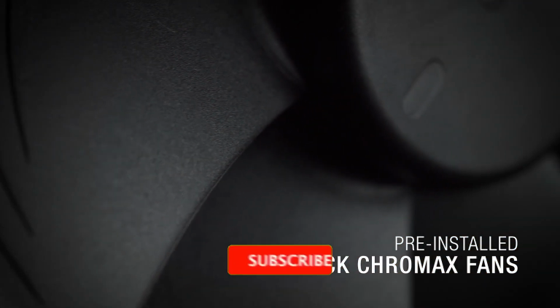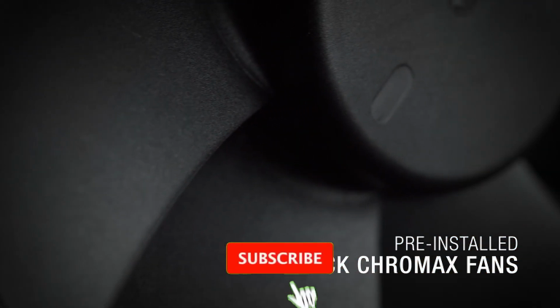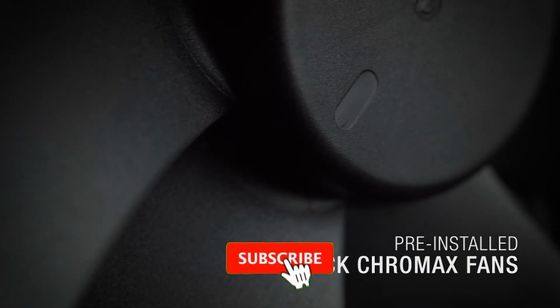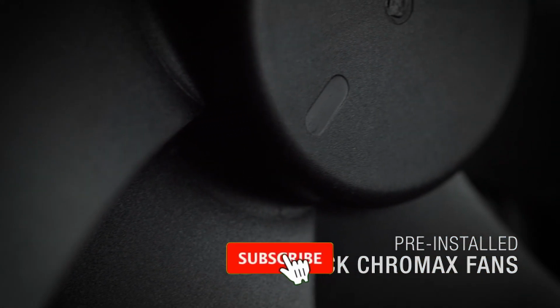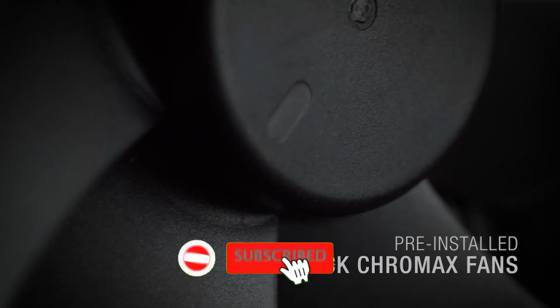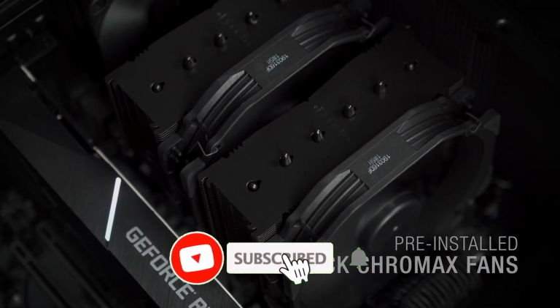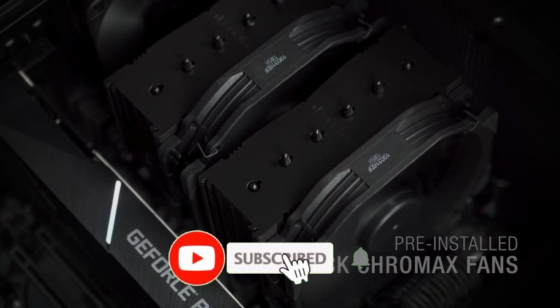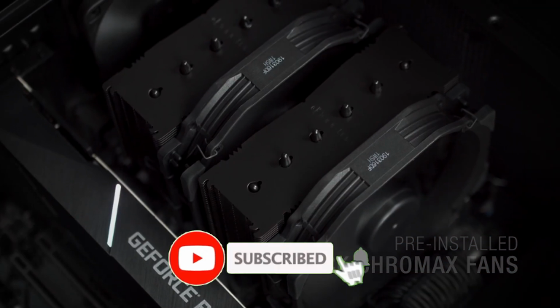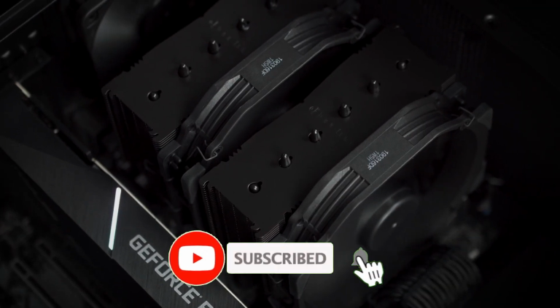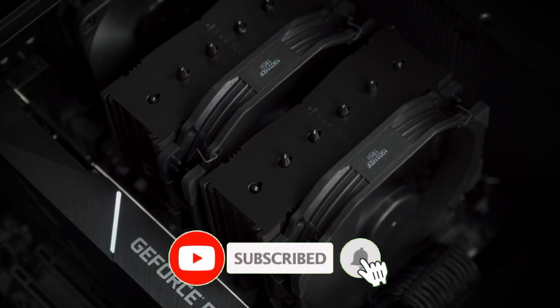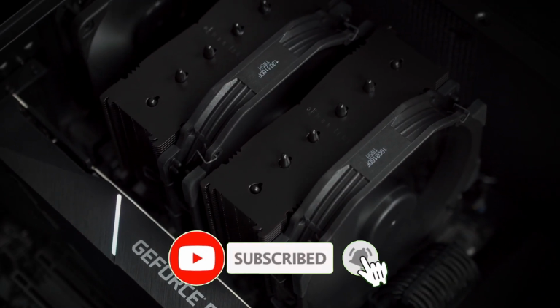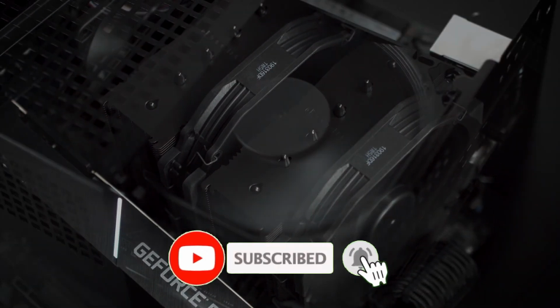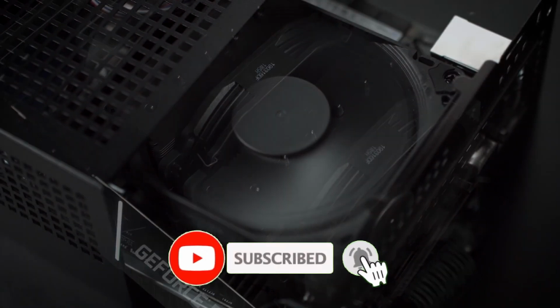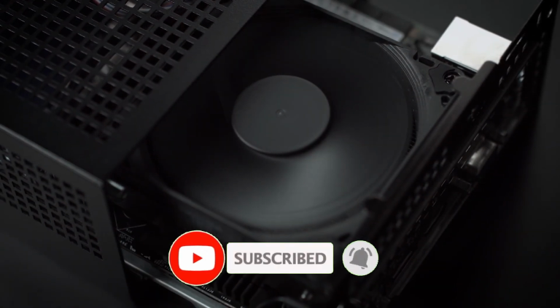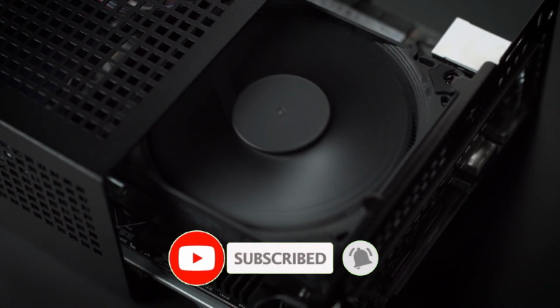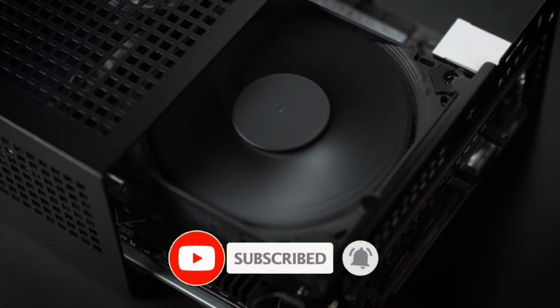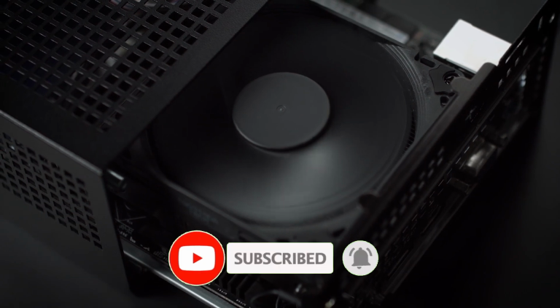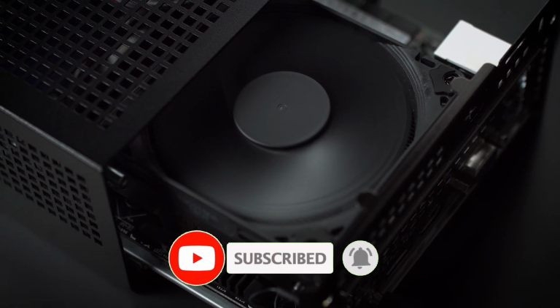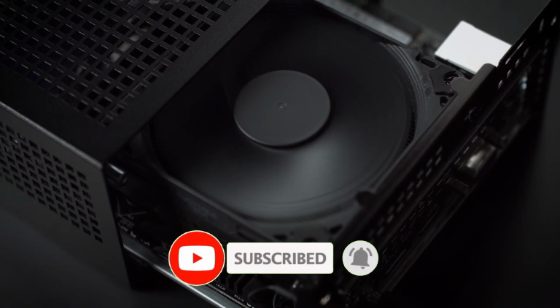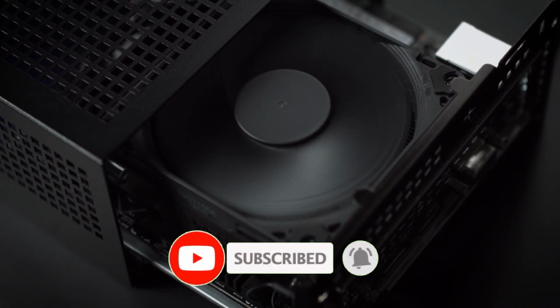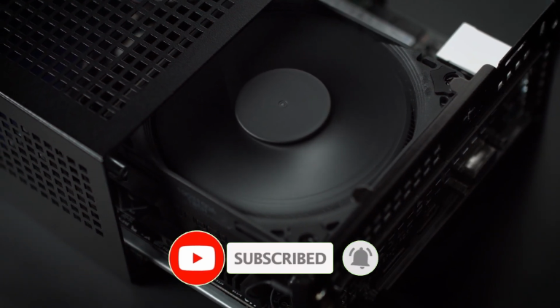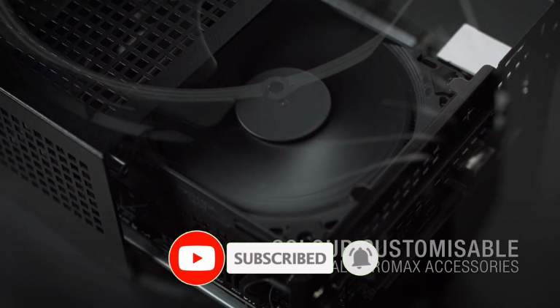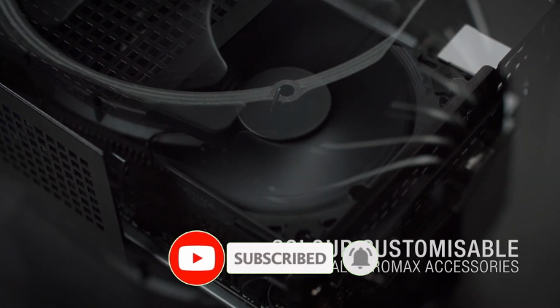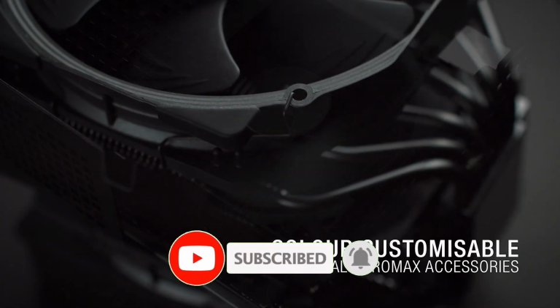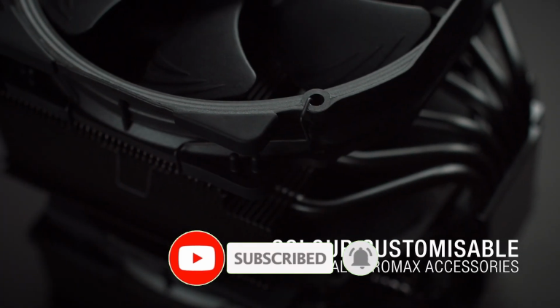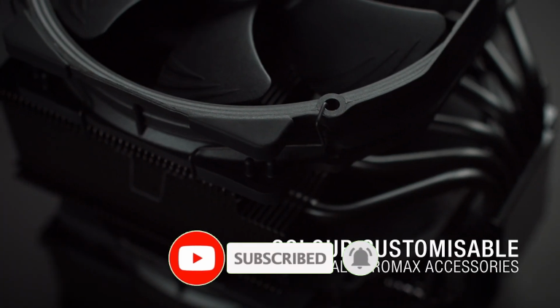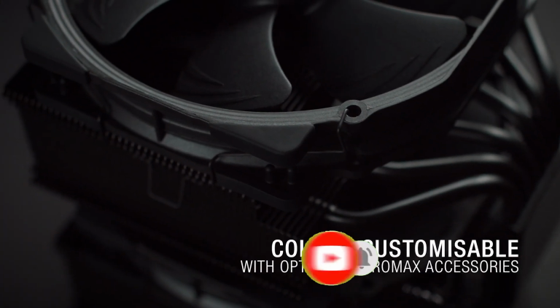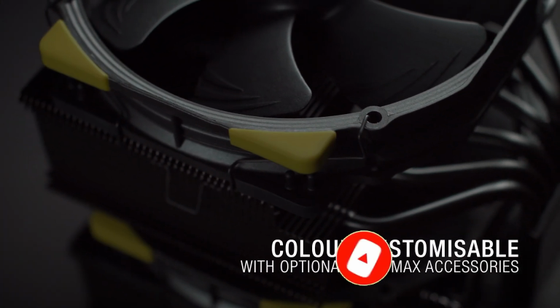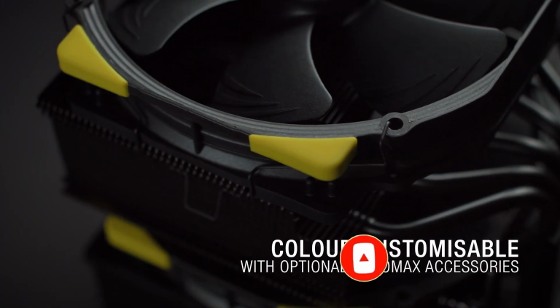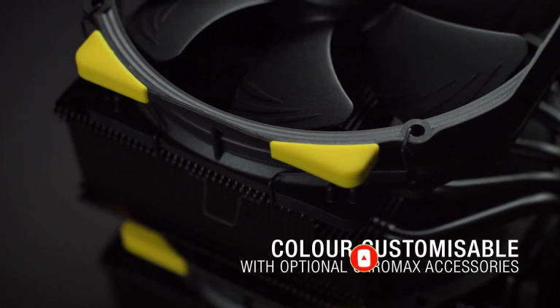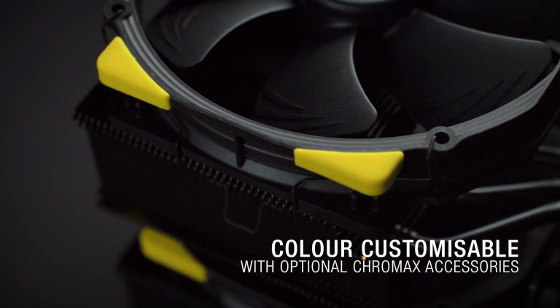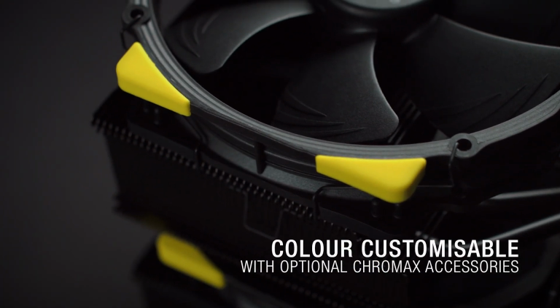Like the video, comment, and don't forget to subscribe. Be sure to stay tuned till the end so you don't miss anything. Now let's get started.